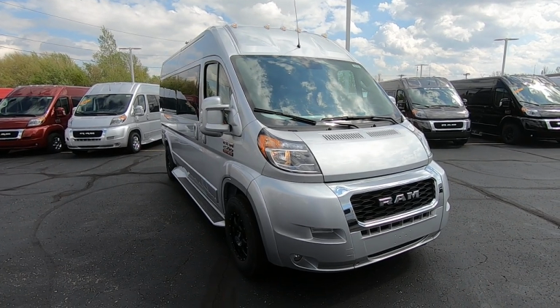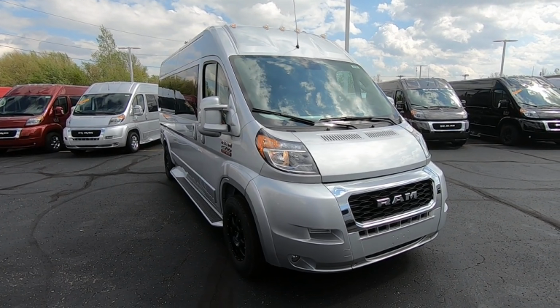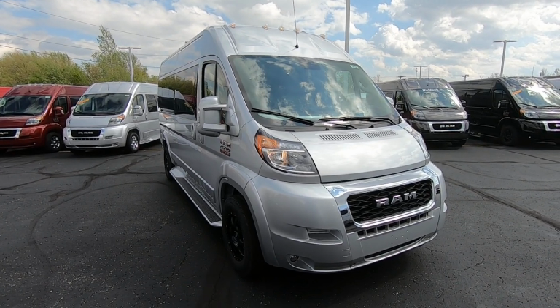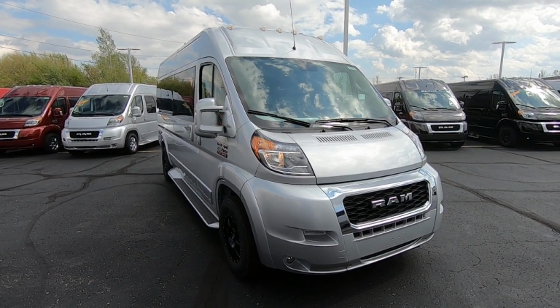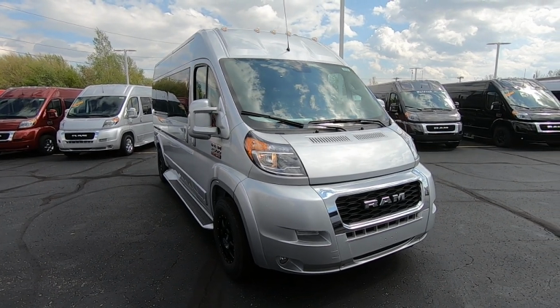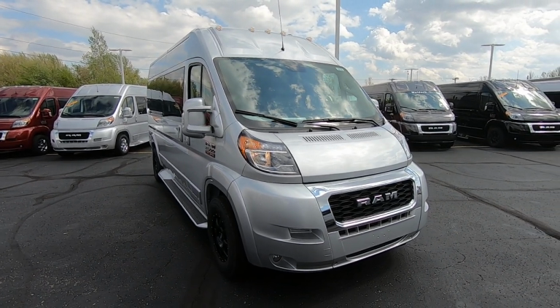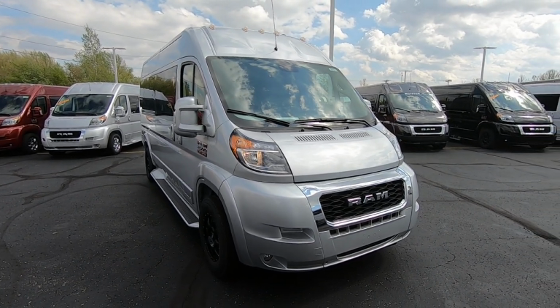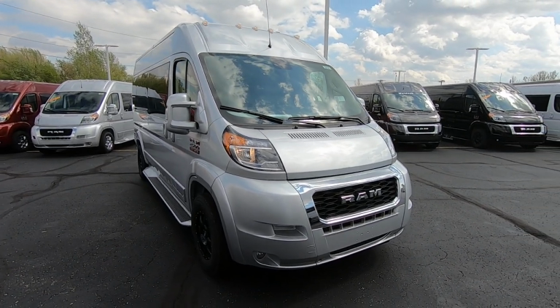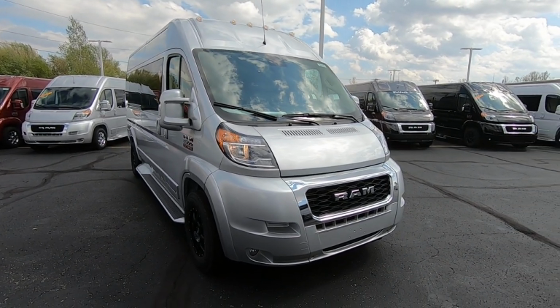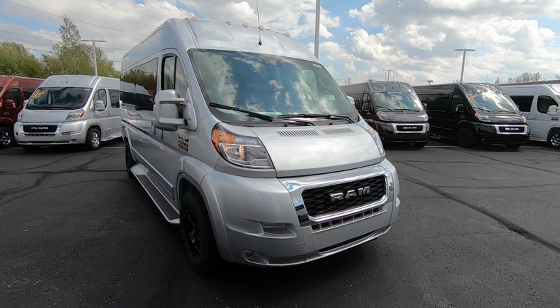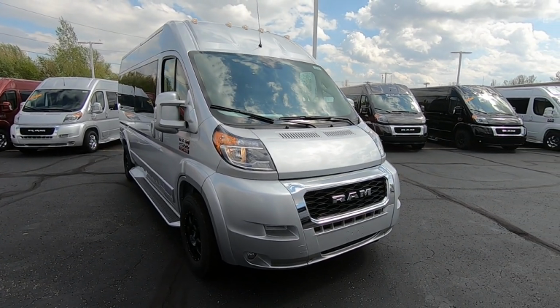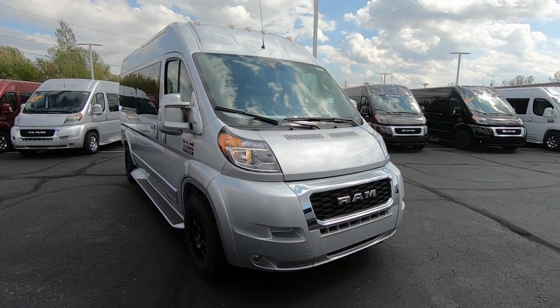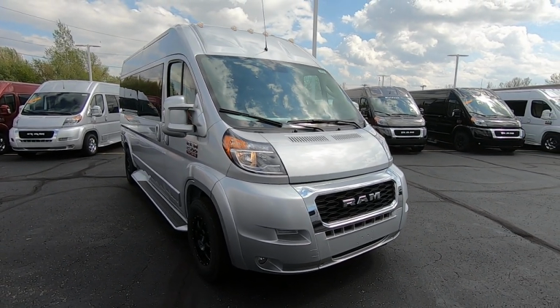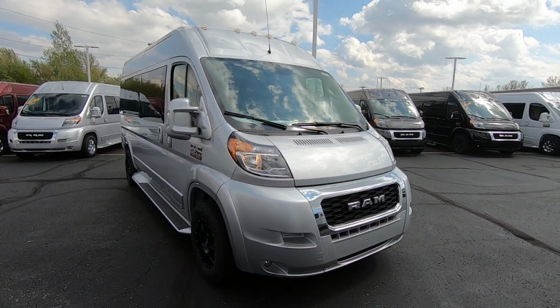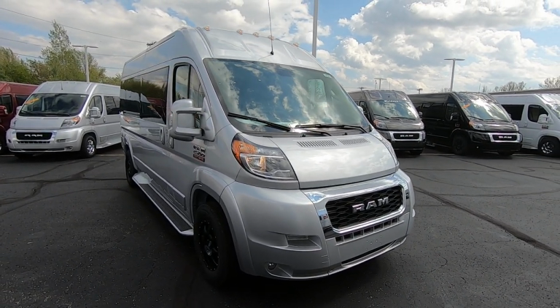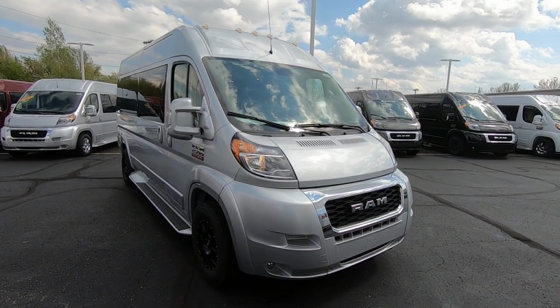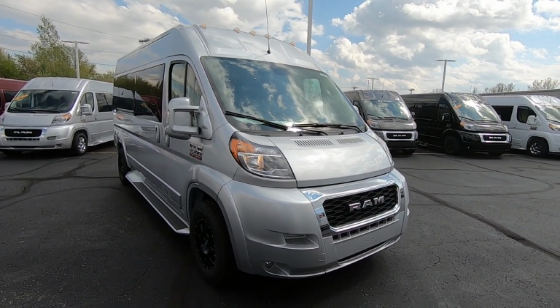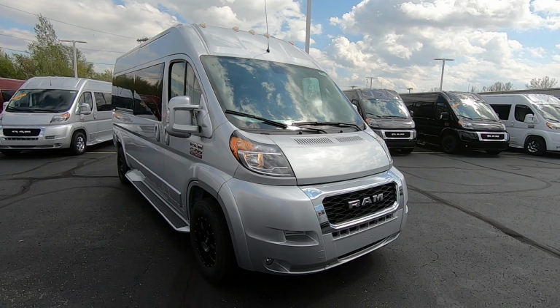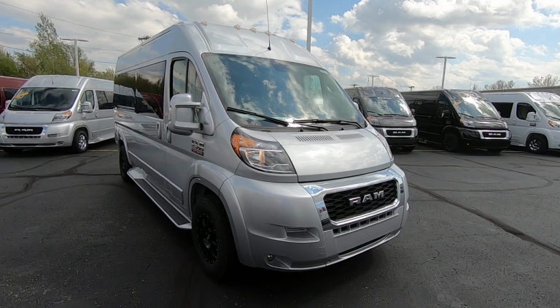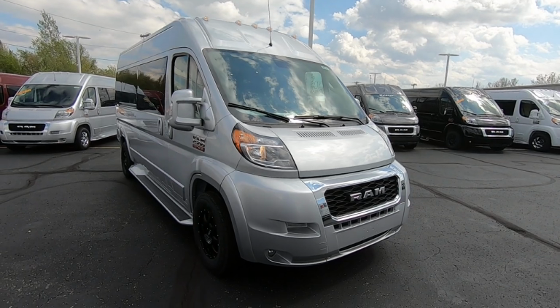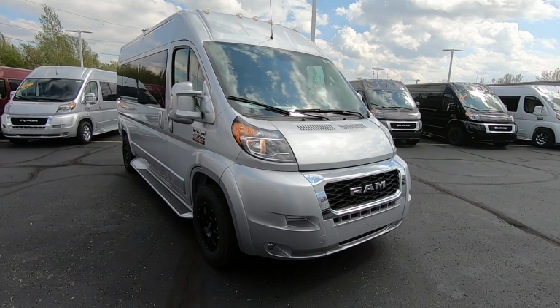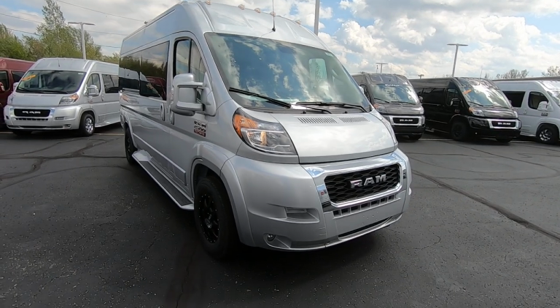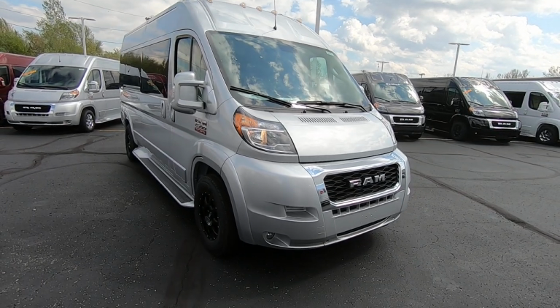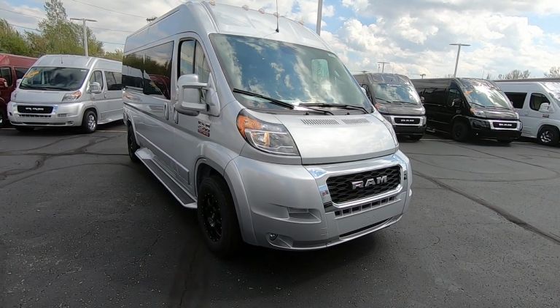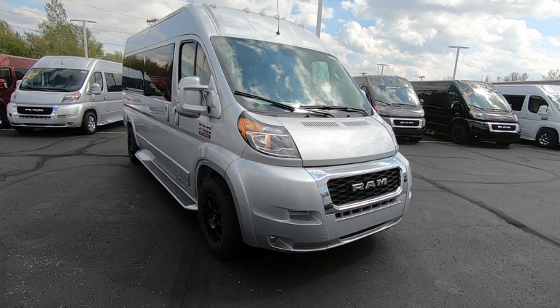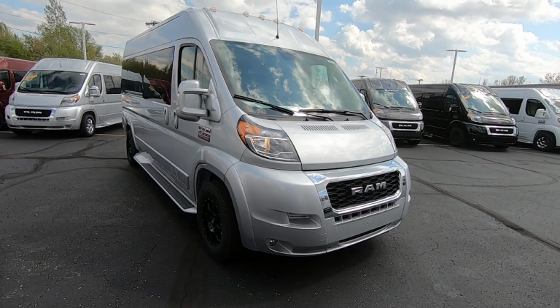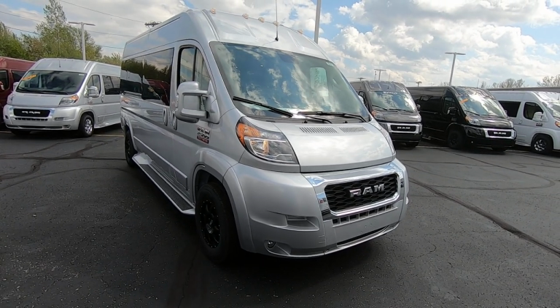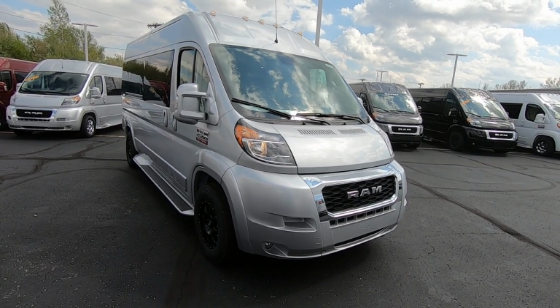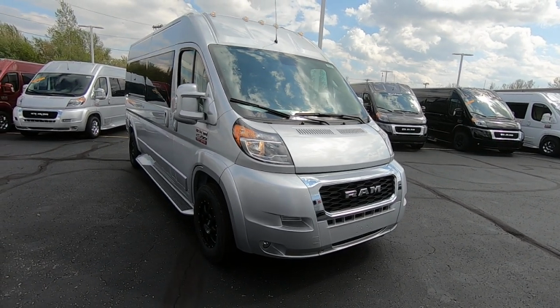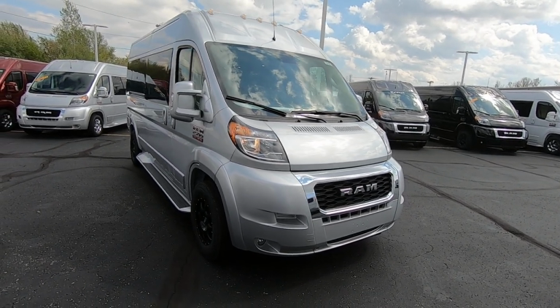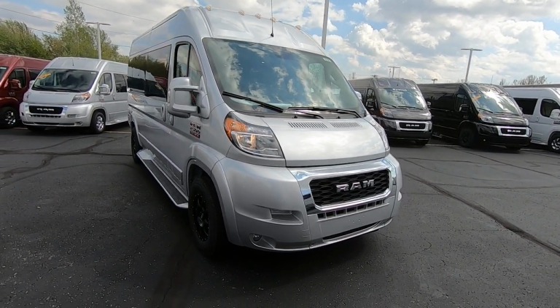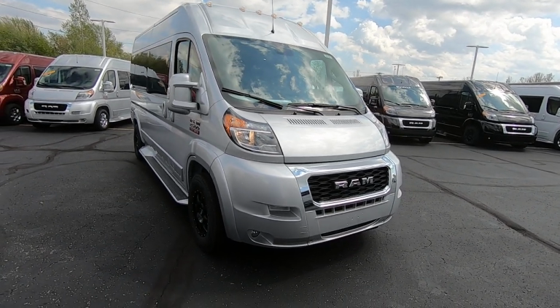Hello everyone, Lucas Pertin here from Paul Sherry Conversion Vans in Piqua, Ohio. Today we're going to highlight a new arrival.